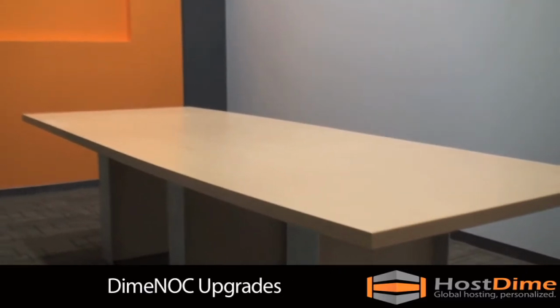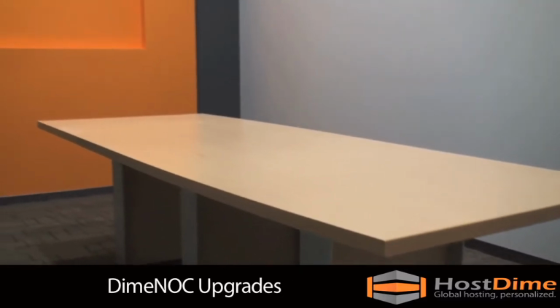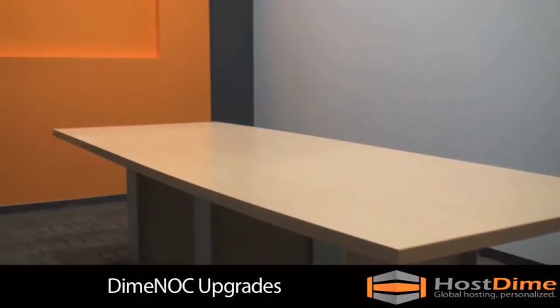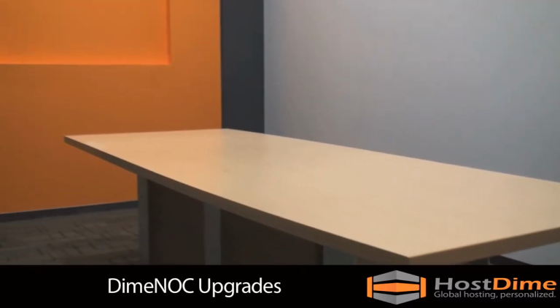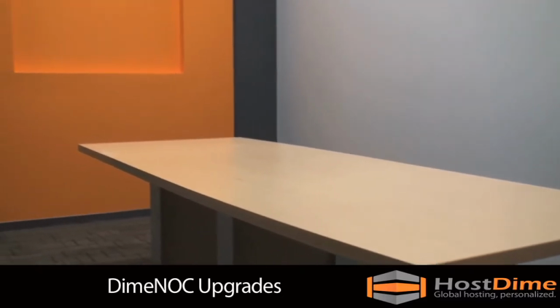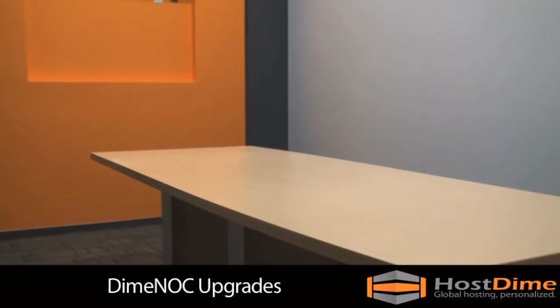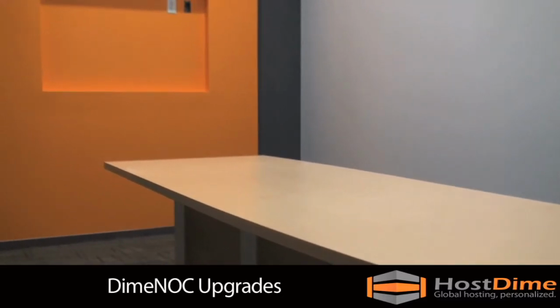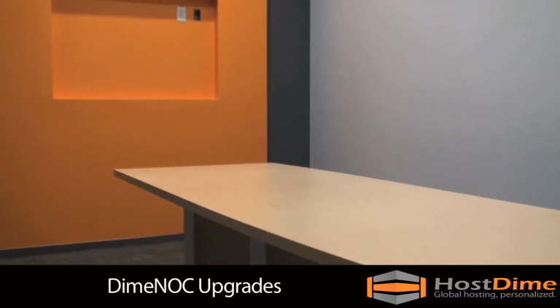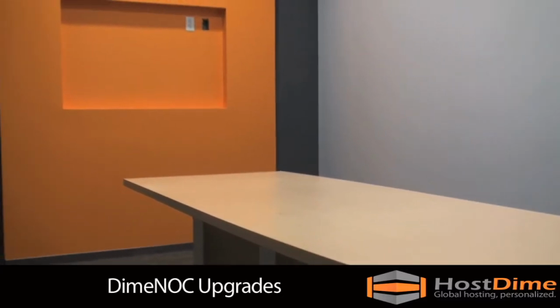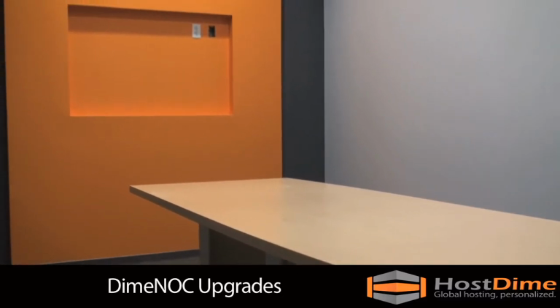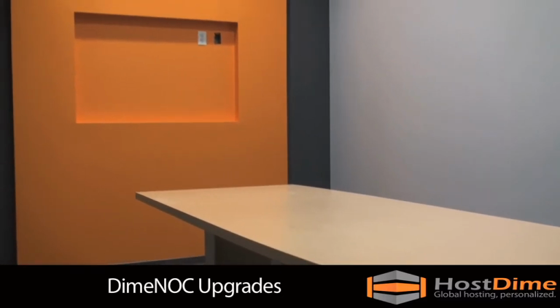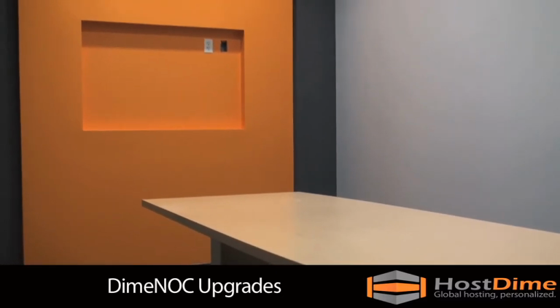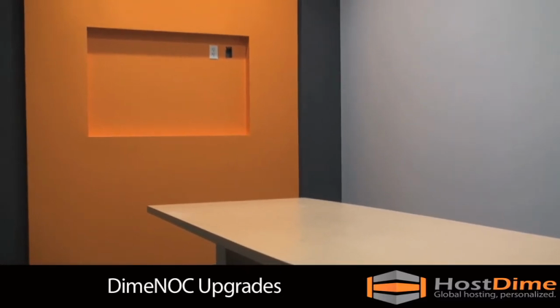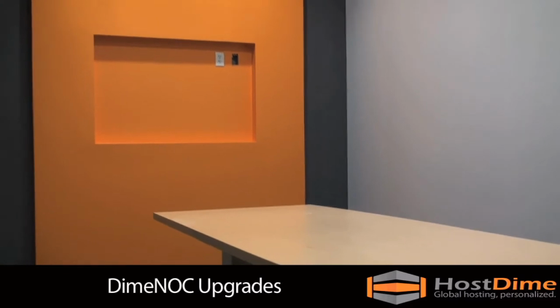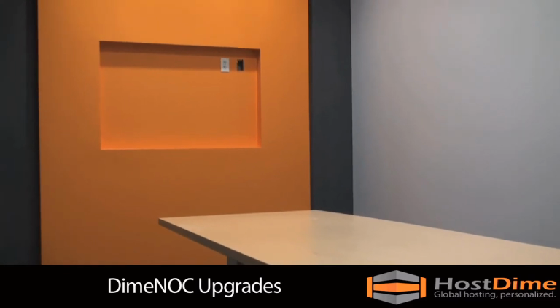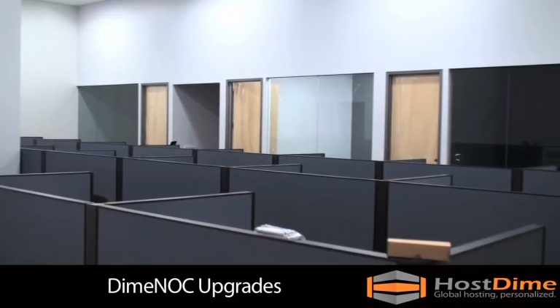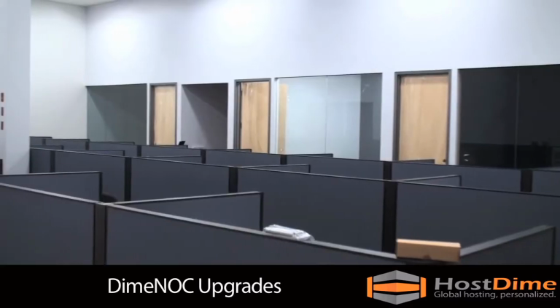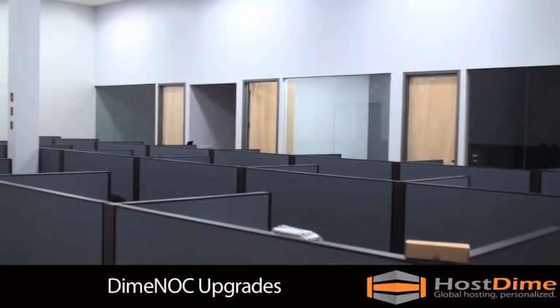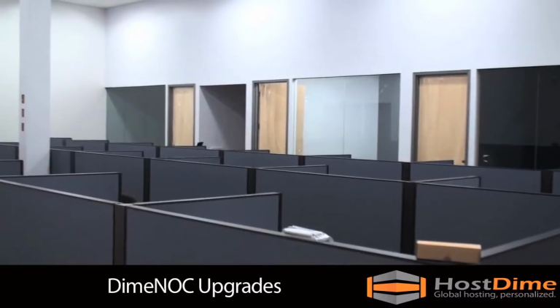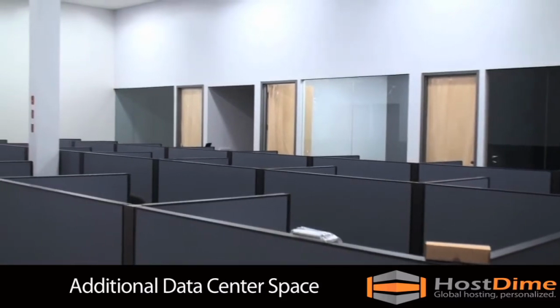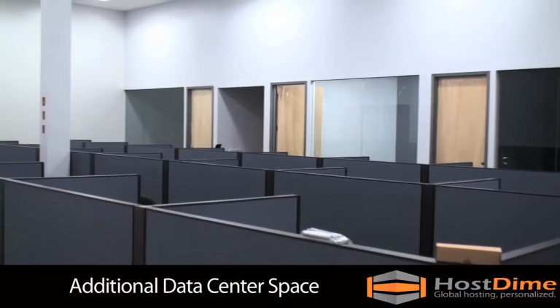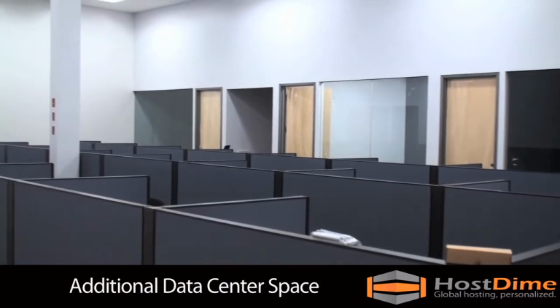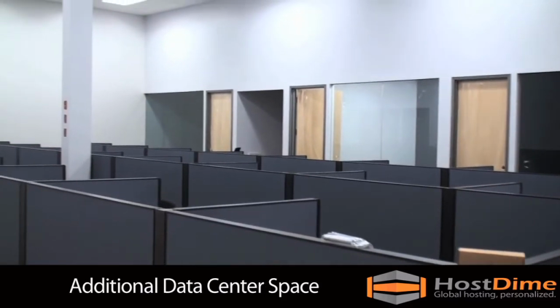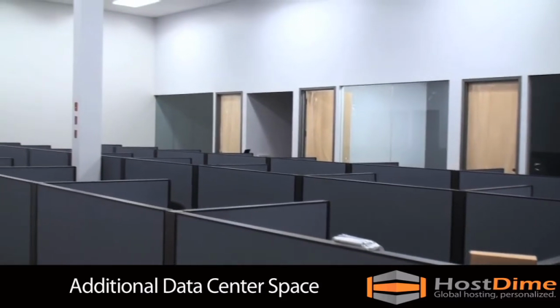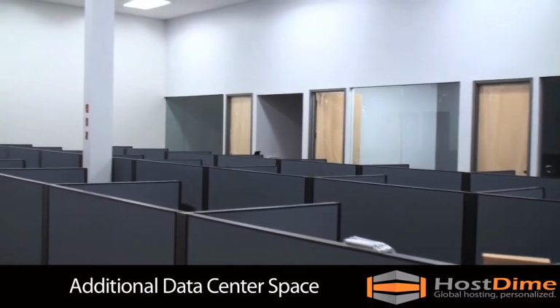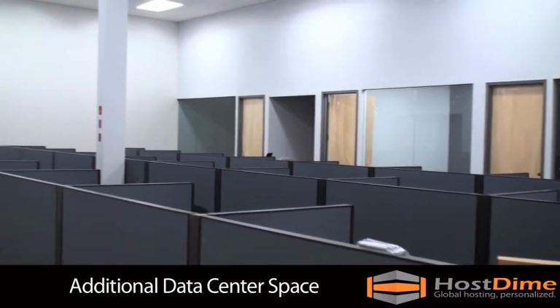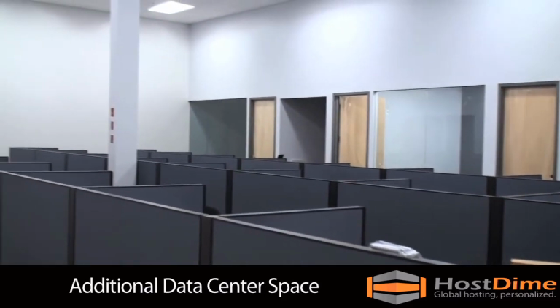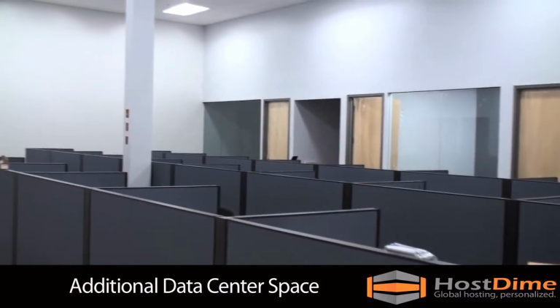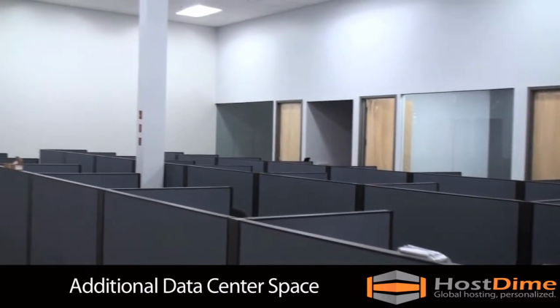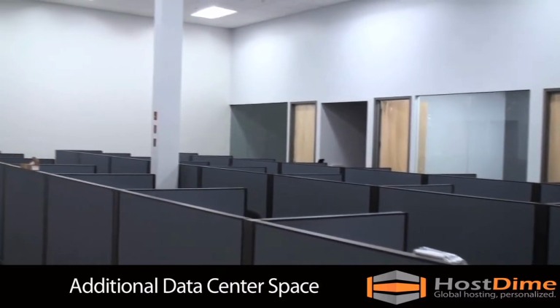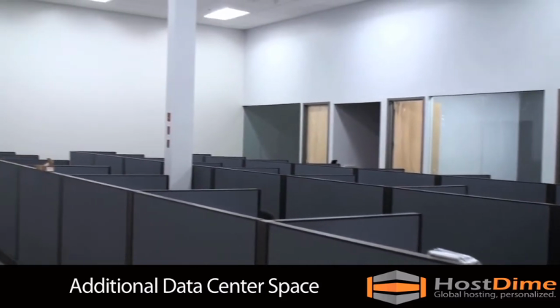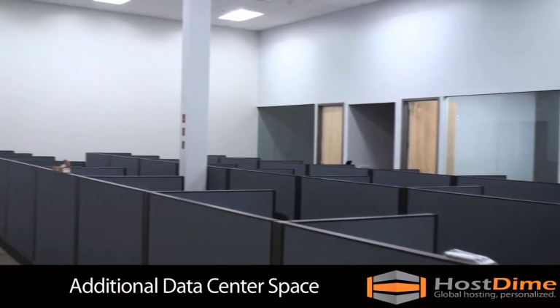Our new expansion, when completed later this month, will add additional data center floor space.